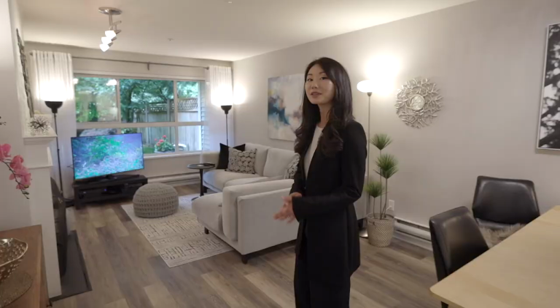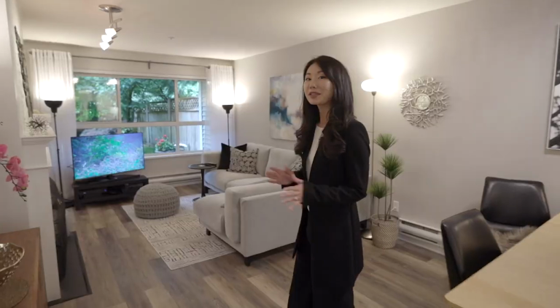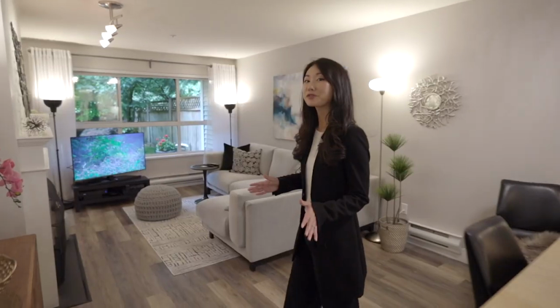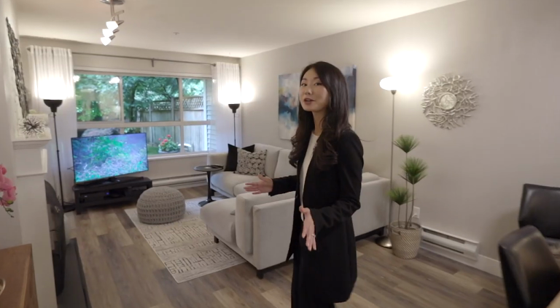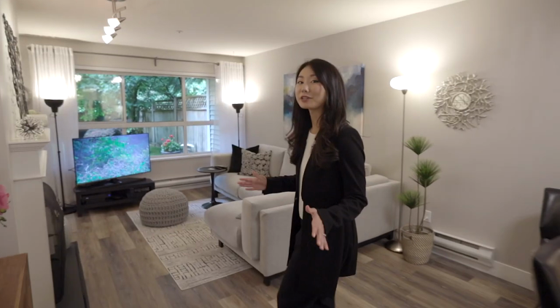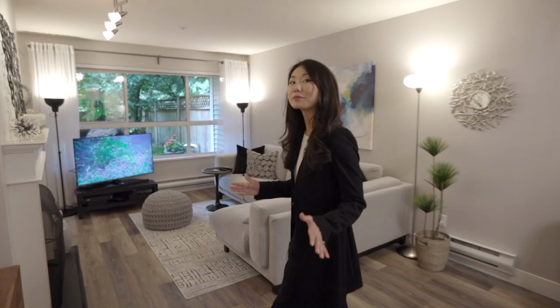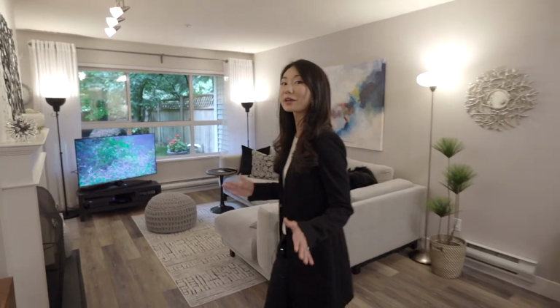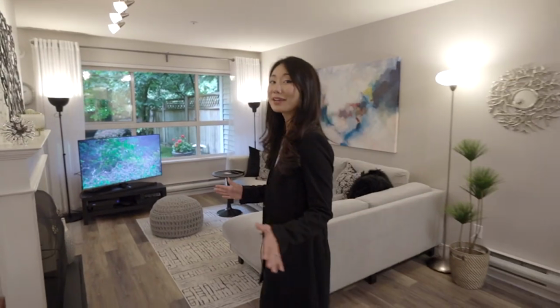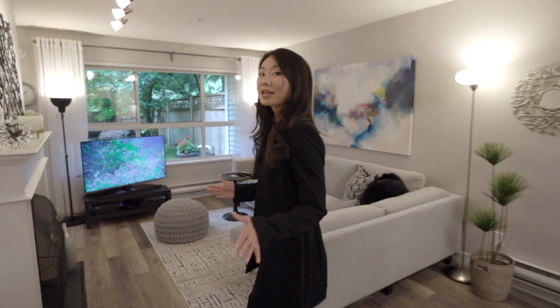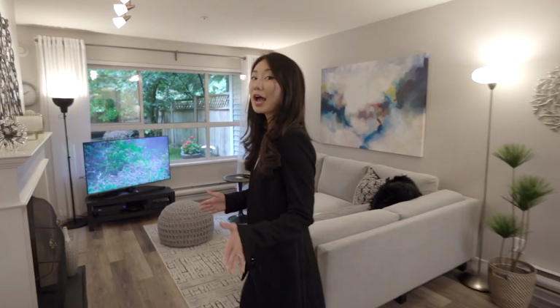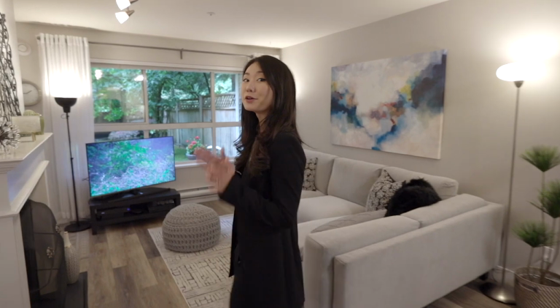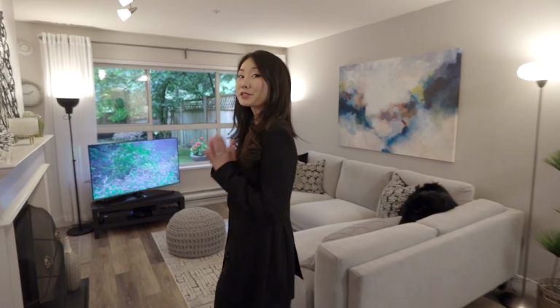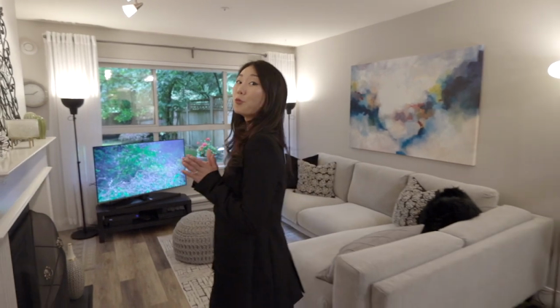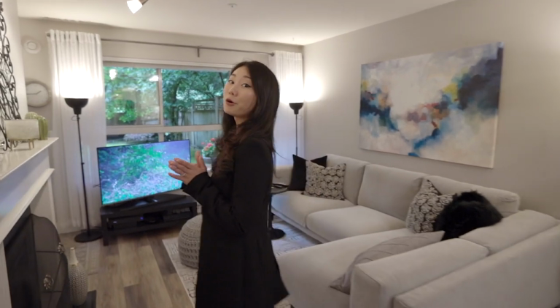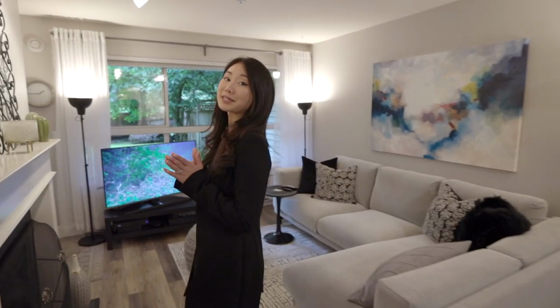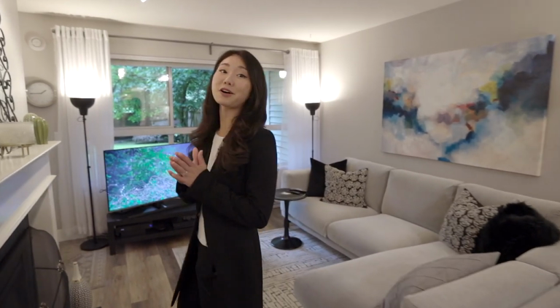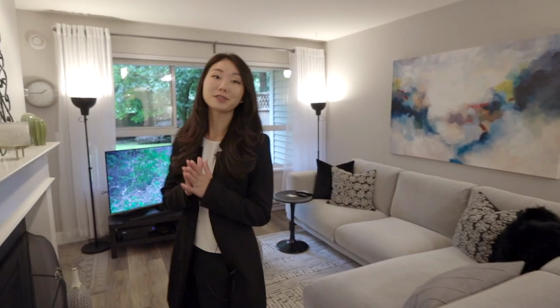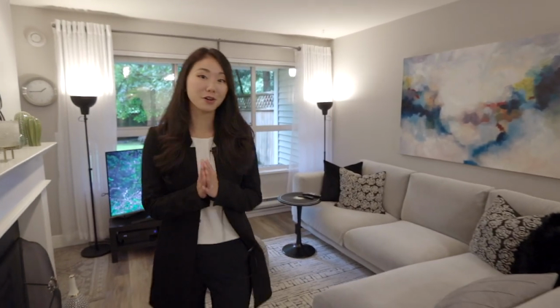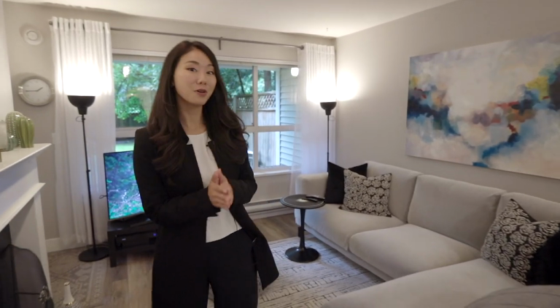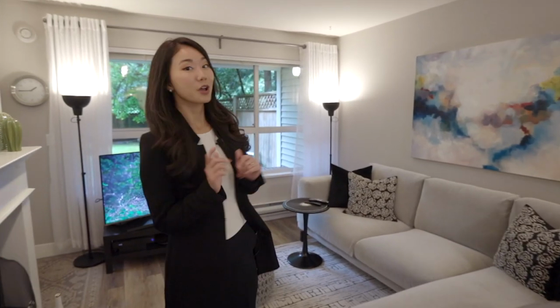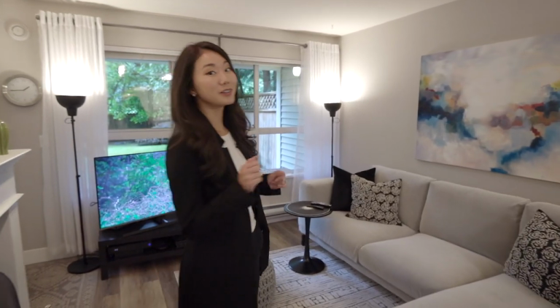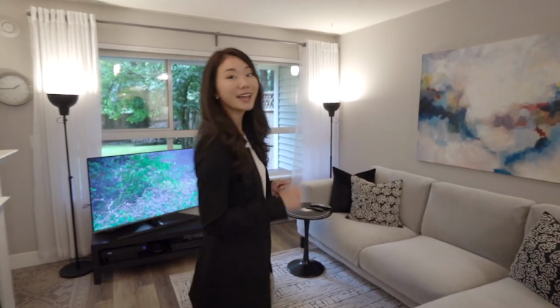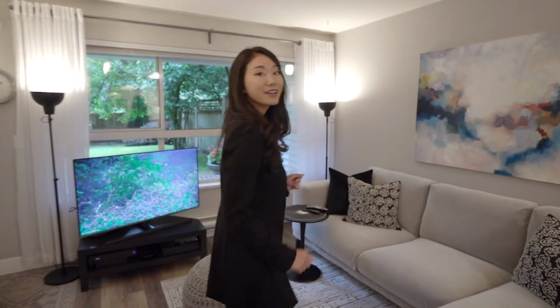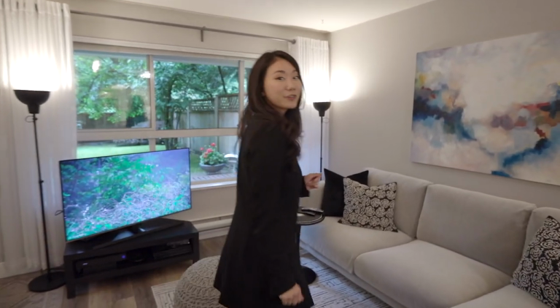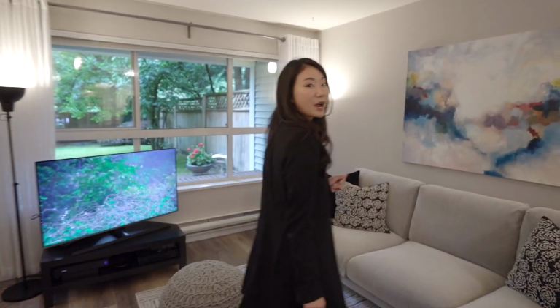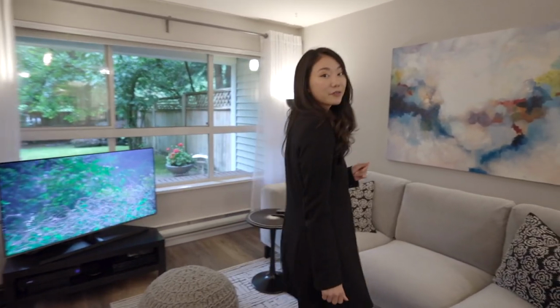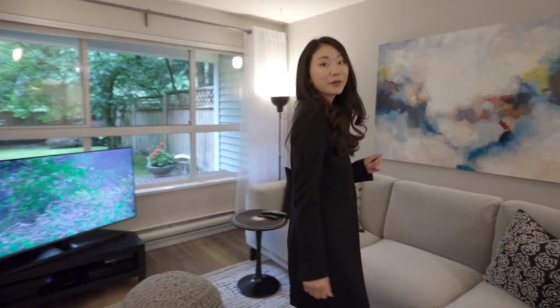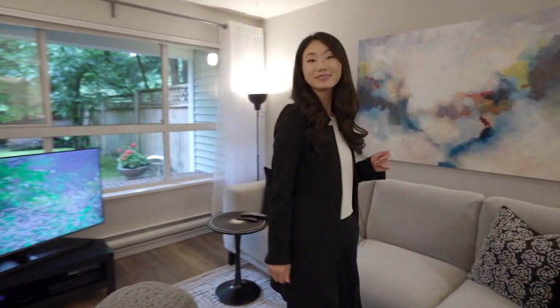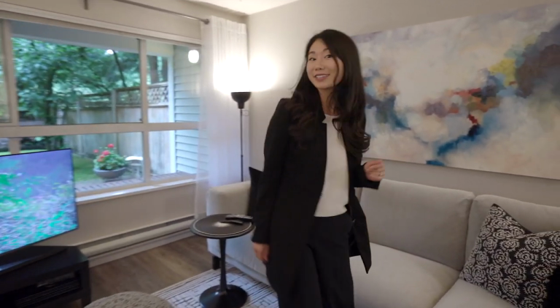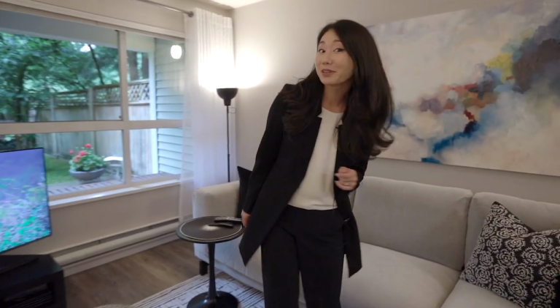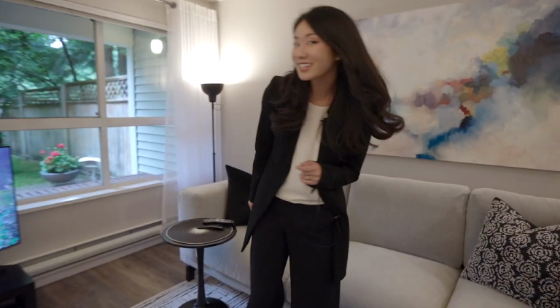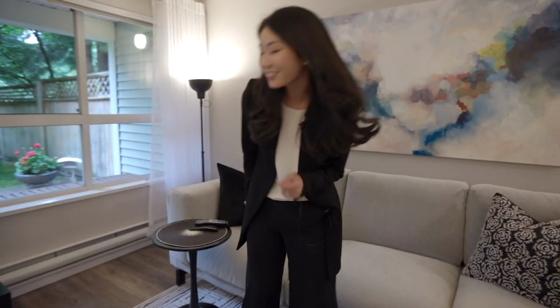Thanks for watching! I know this home won't last long, so call today for your private viewing. Can't wait to see you!